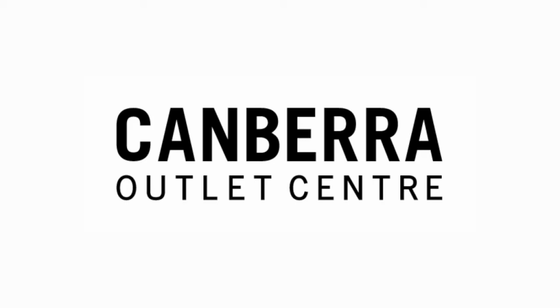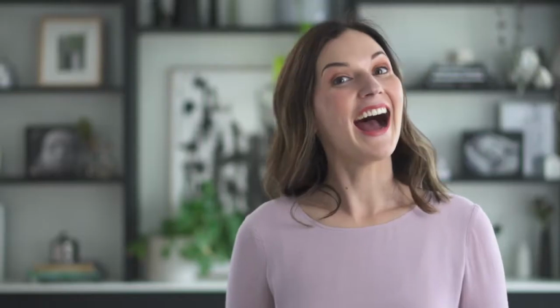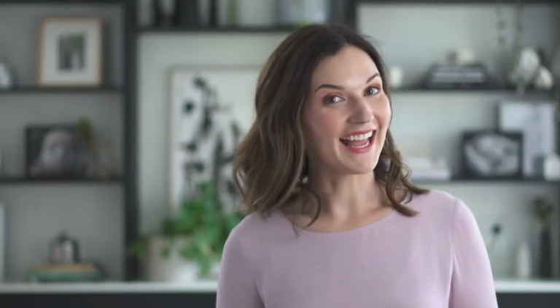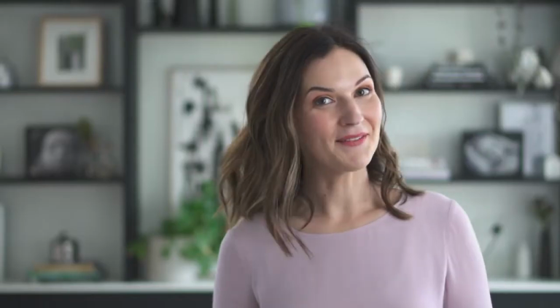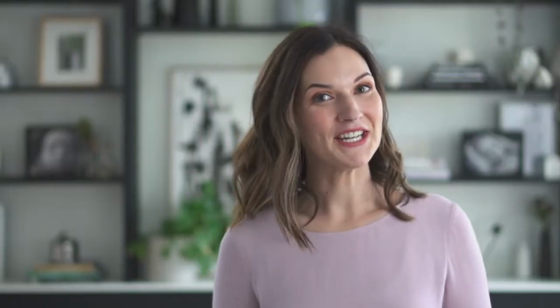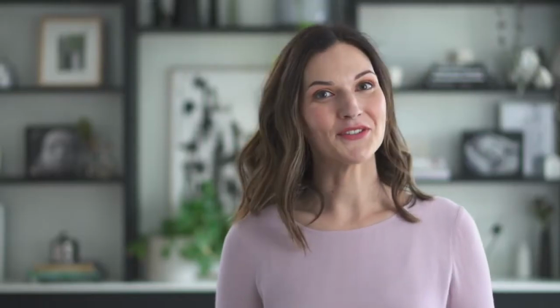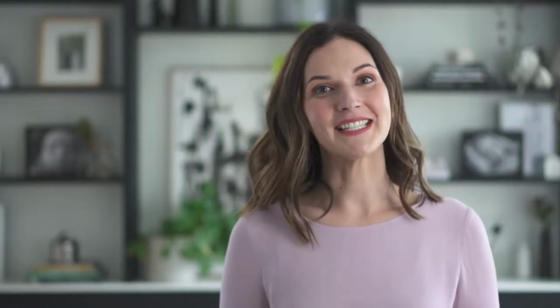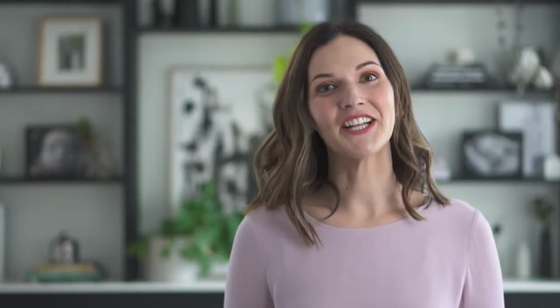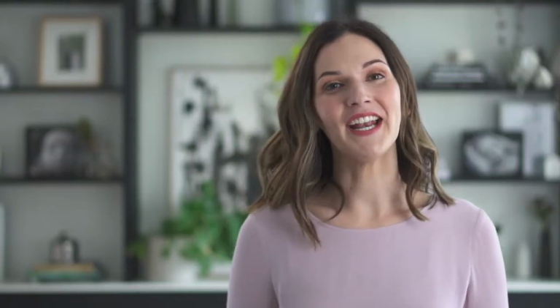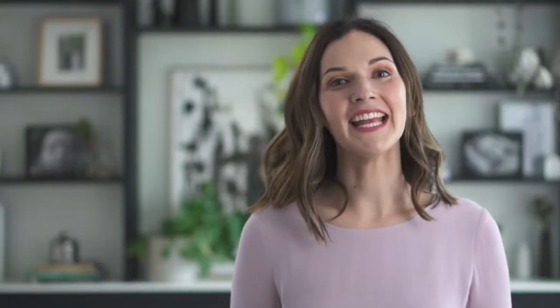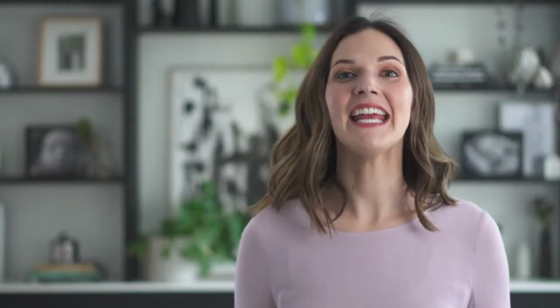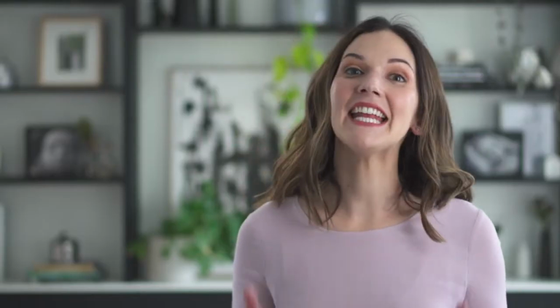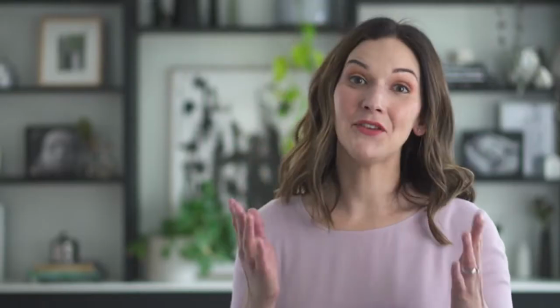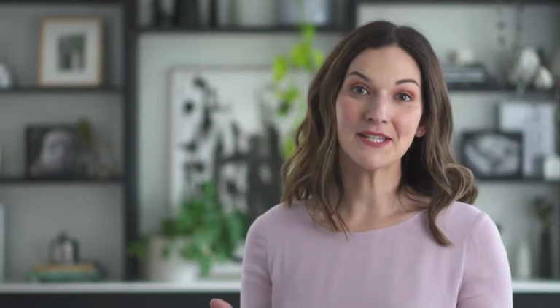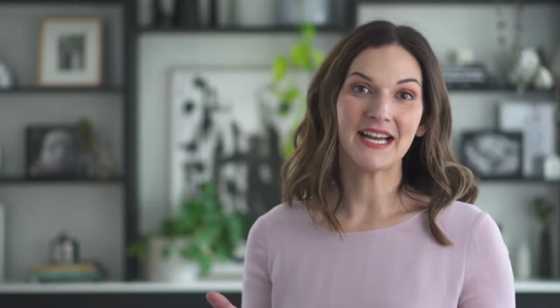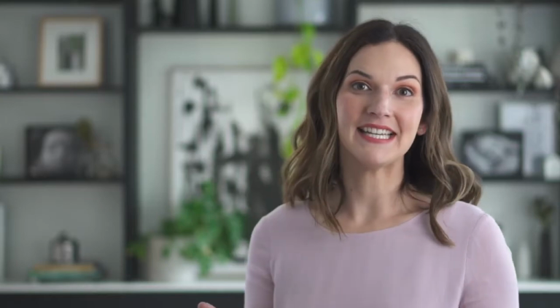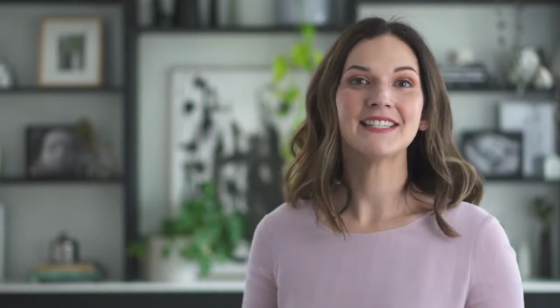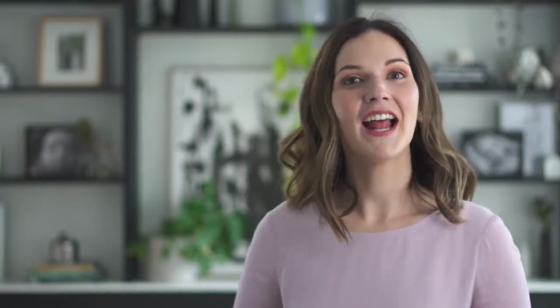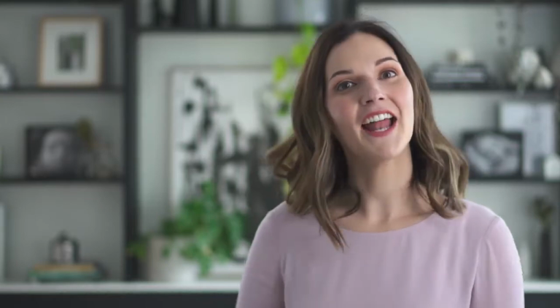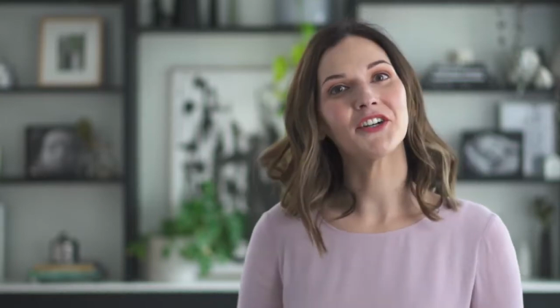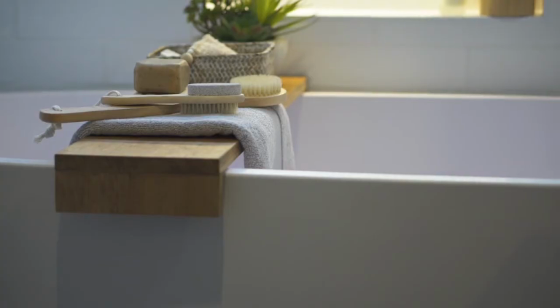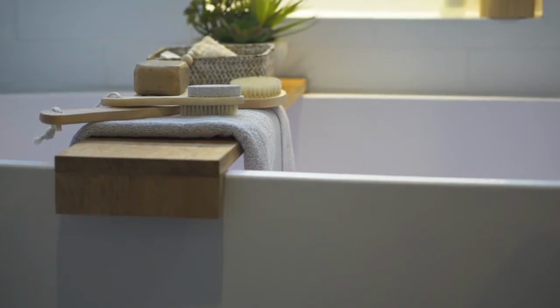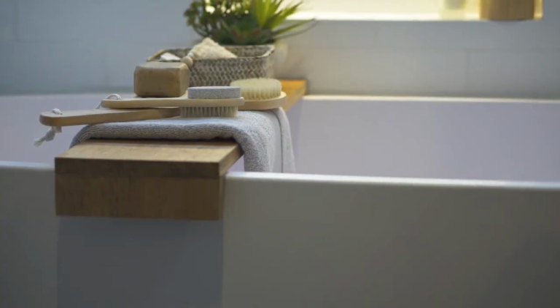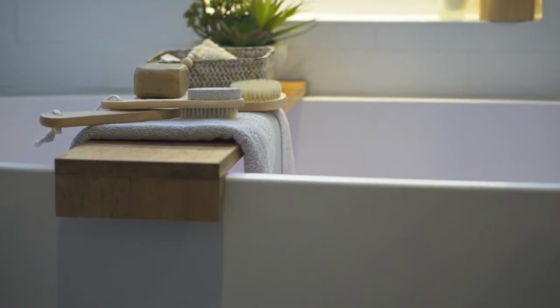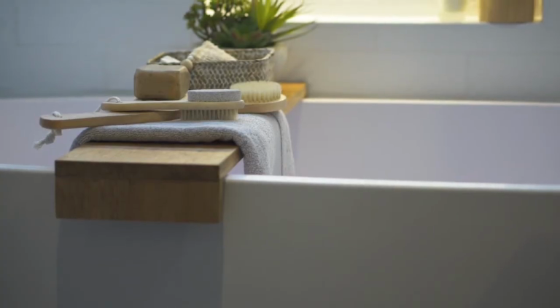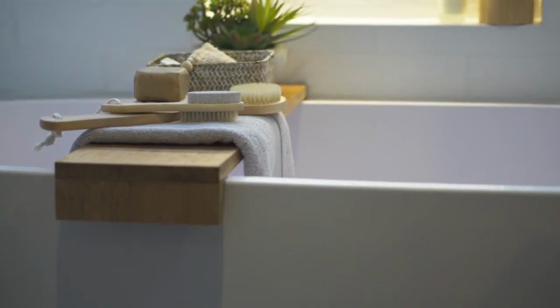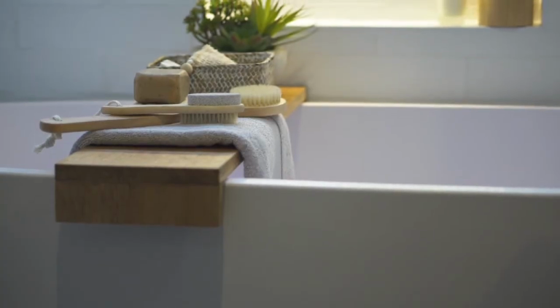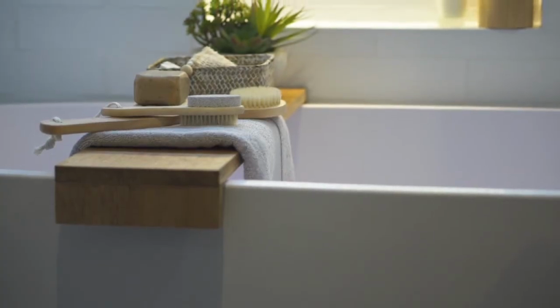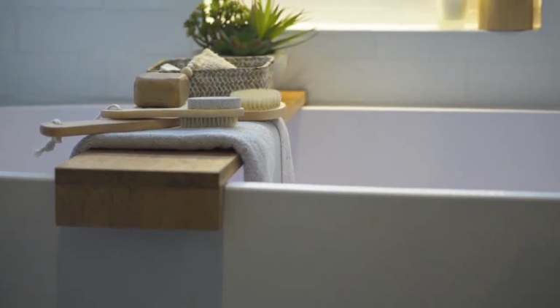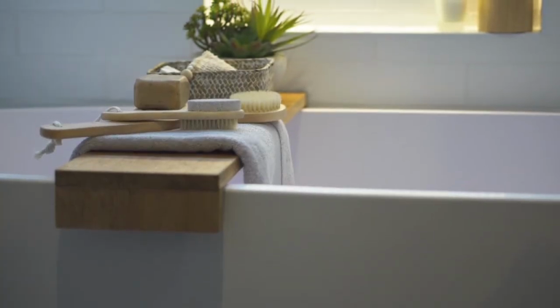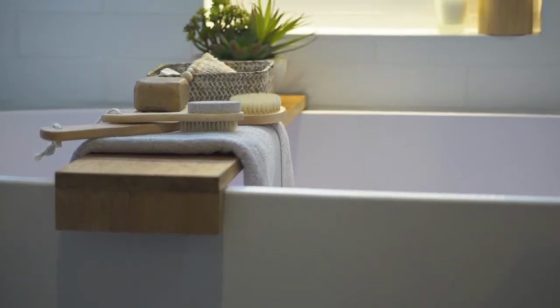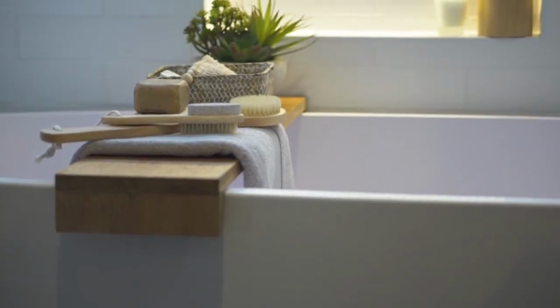Hi, I'm Gina from Style Curator, here to give you some ideas on how to create beautiful arrangements in your bathroom and kitchen.